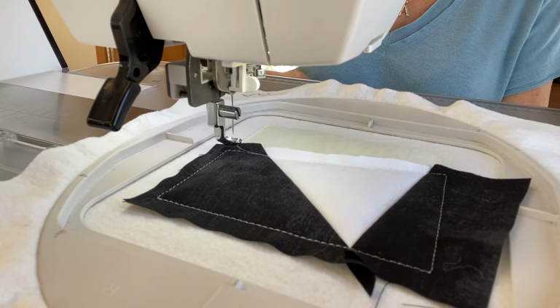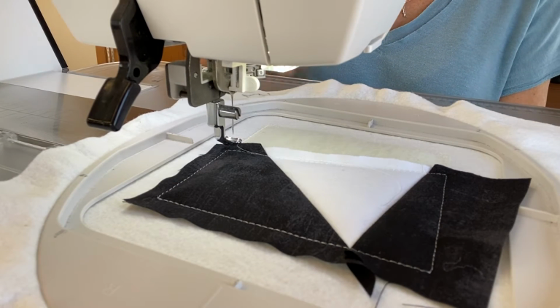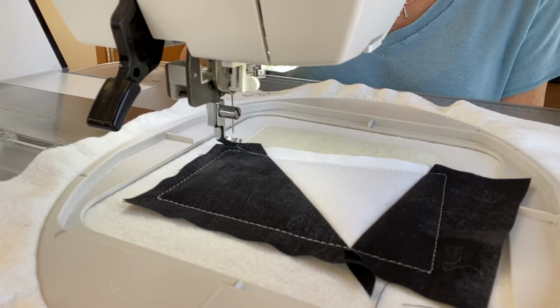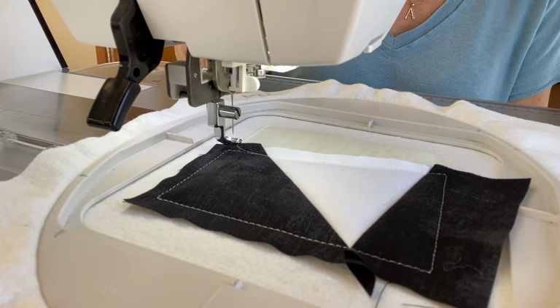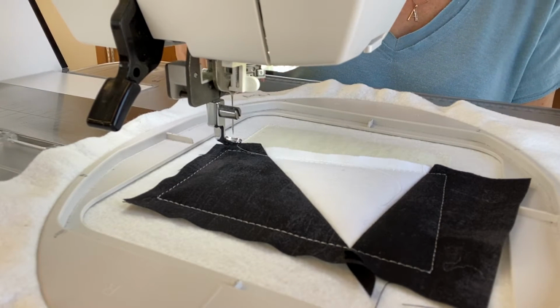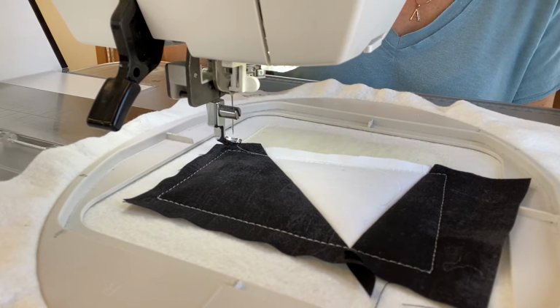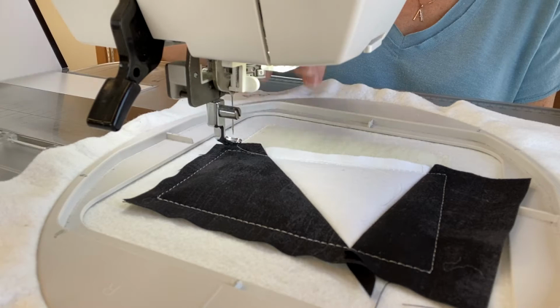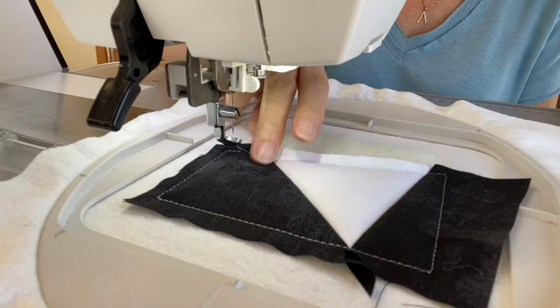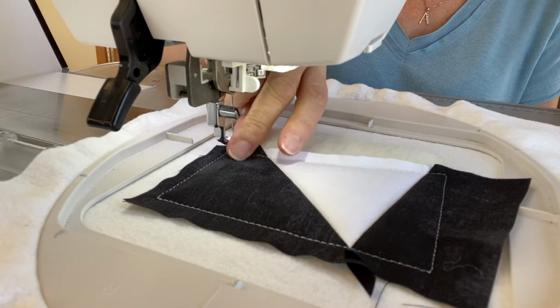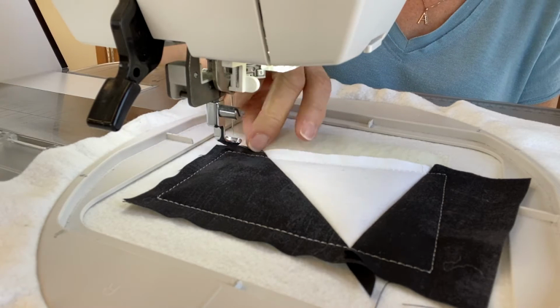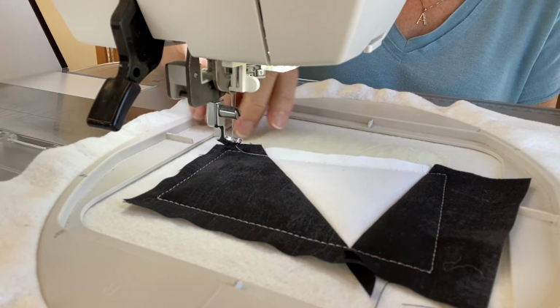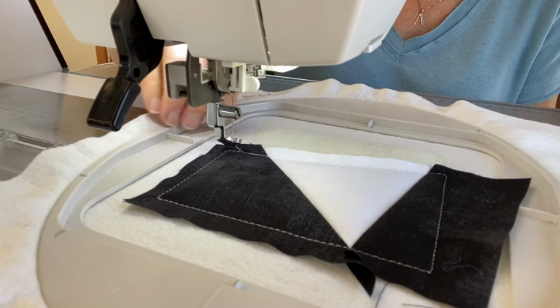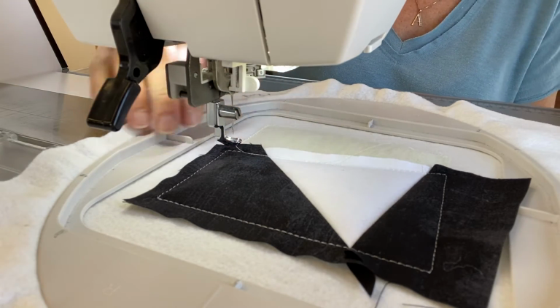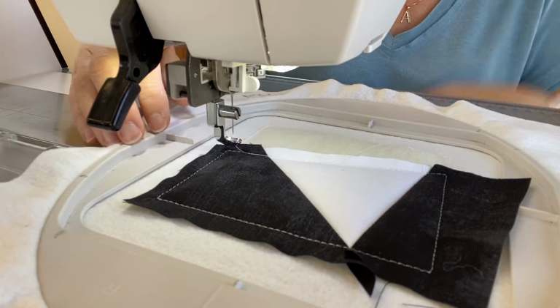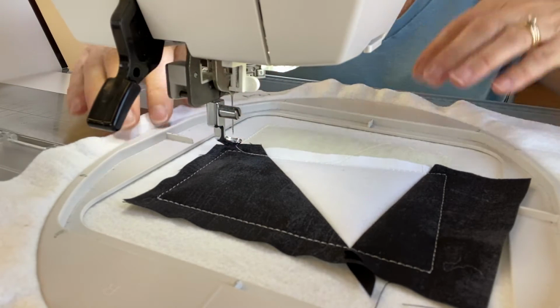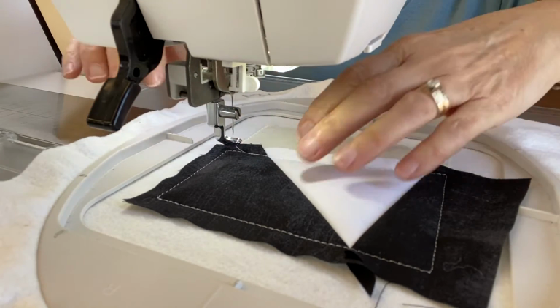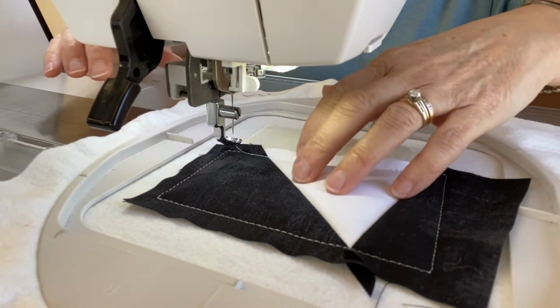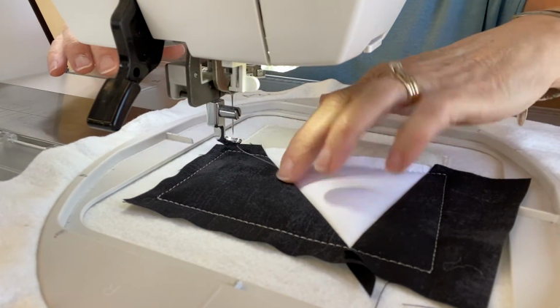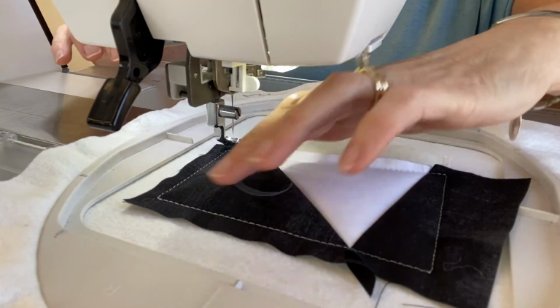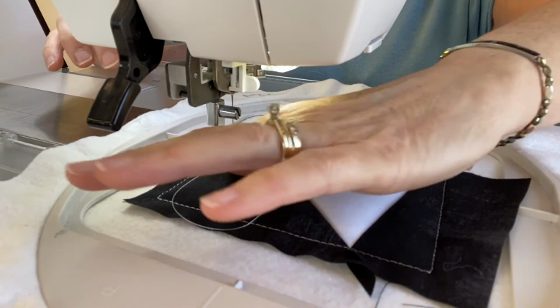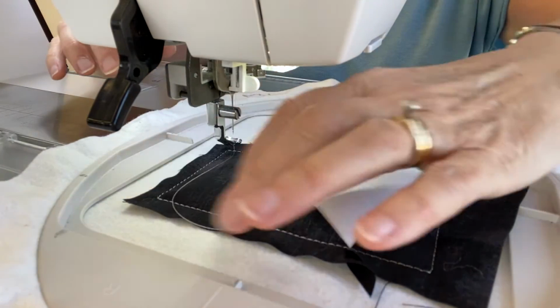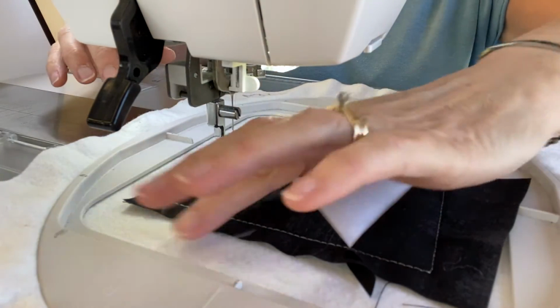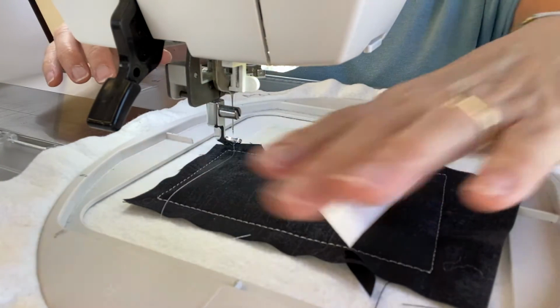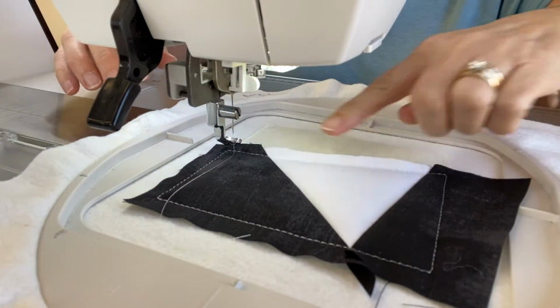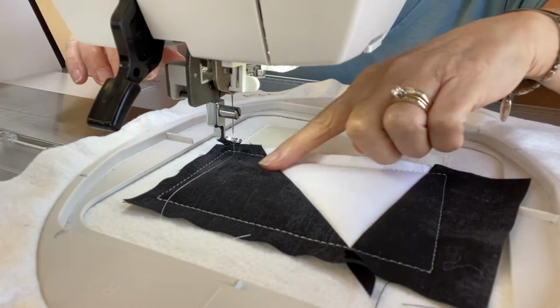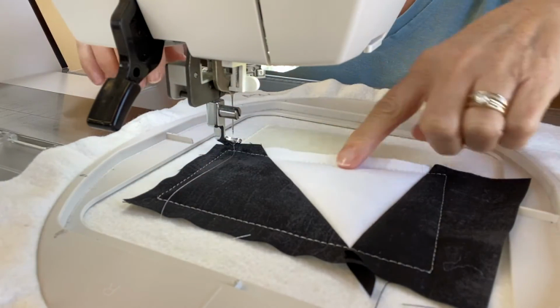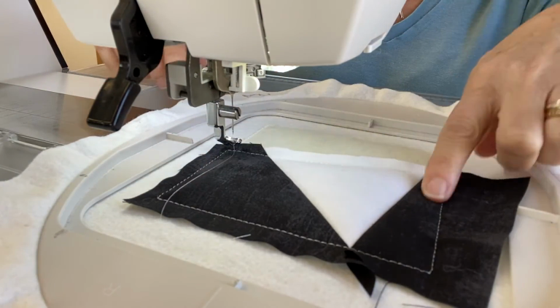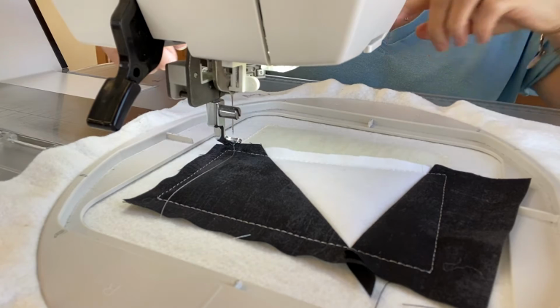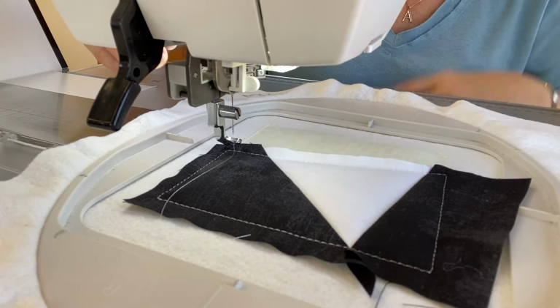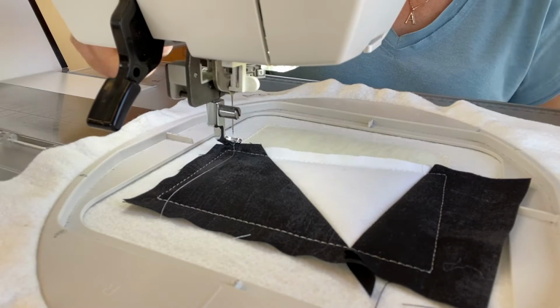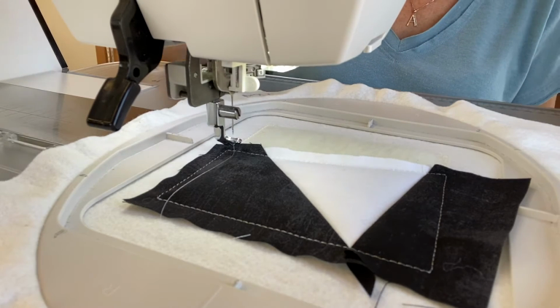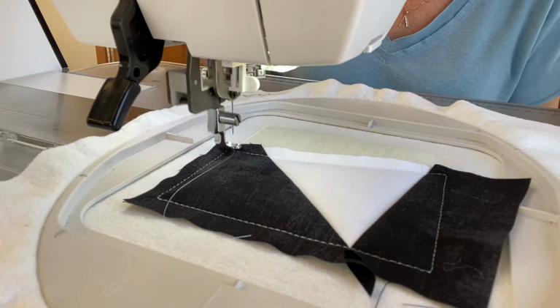Step eight is also with water-soluble thread in the needle. On this step it's going to stitch out the placement stitch for the appliqué.